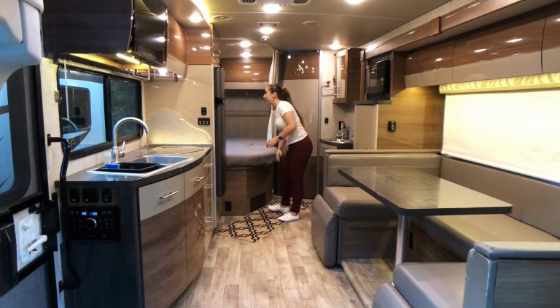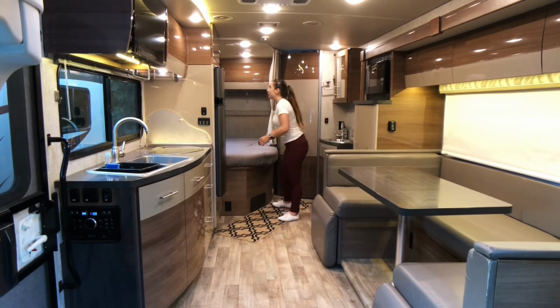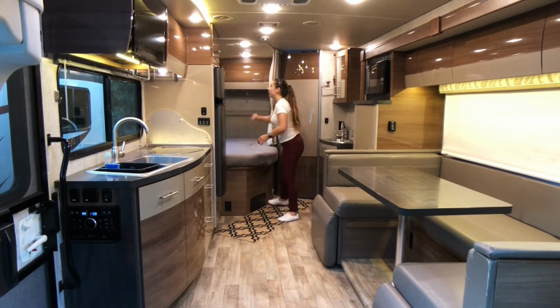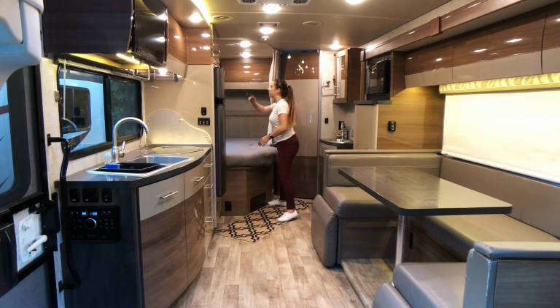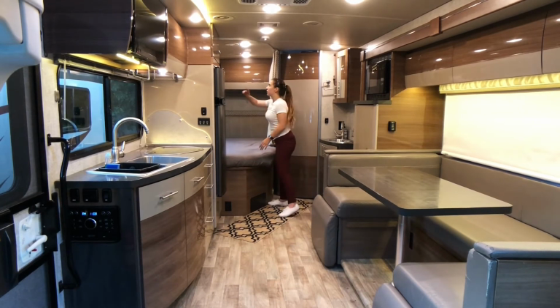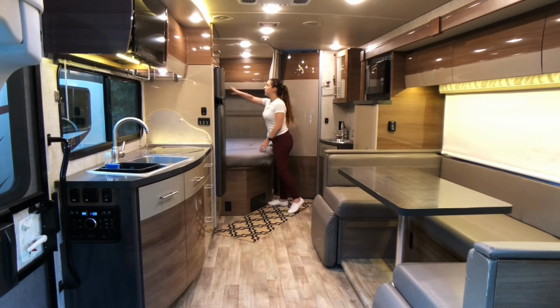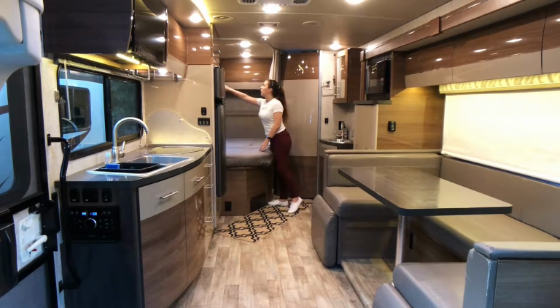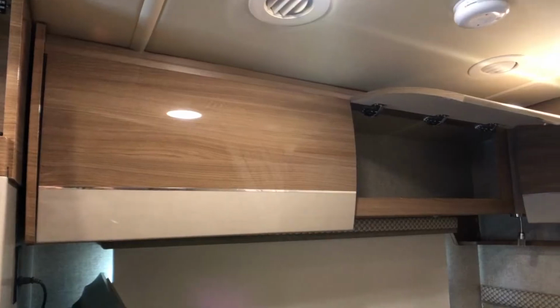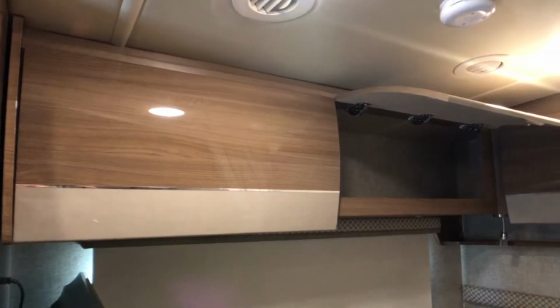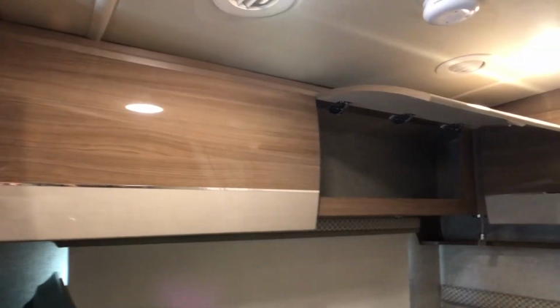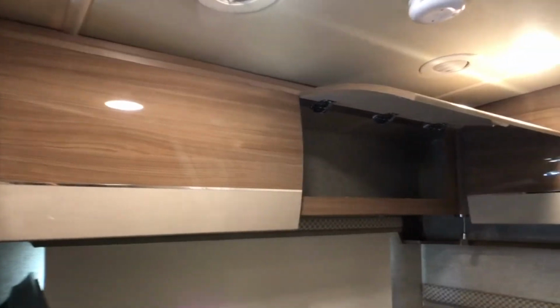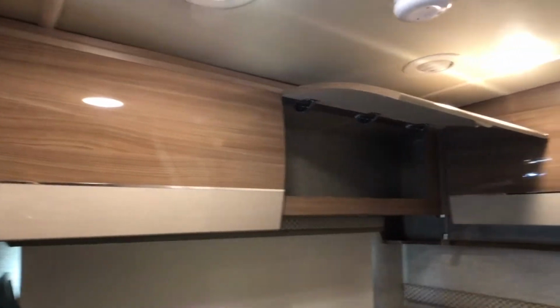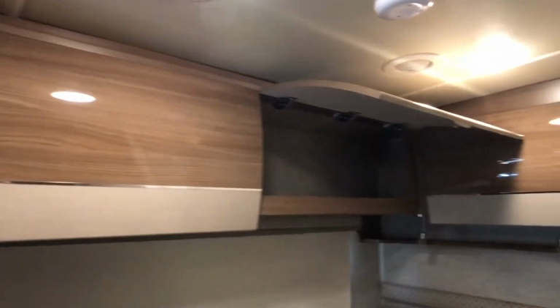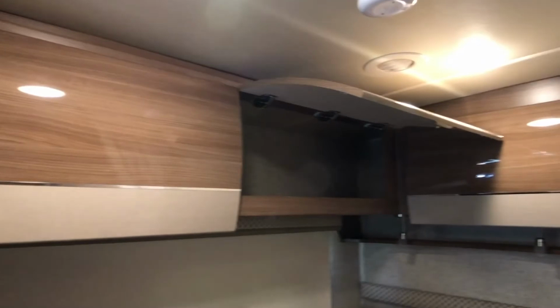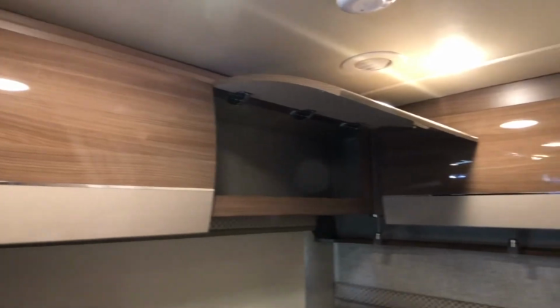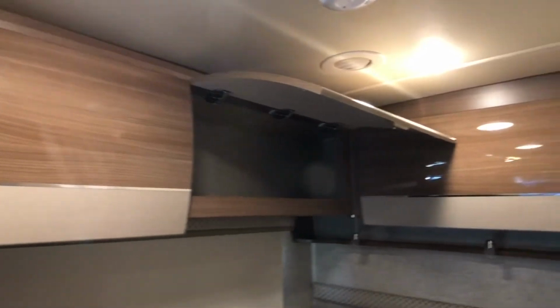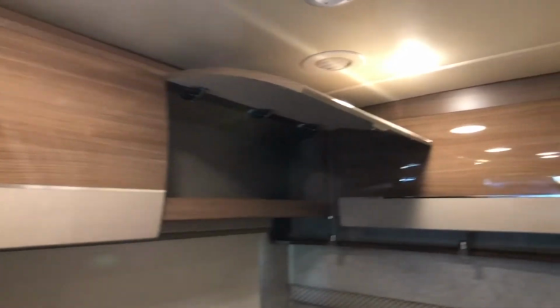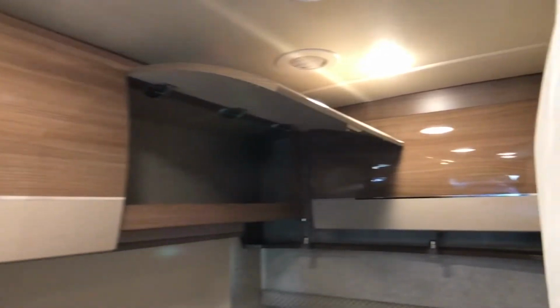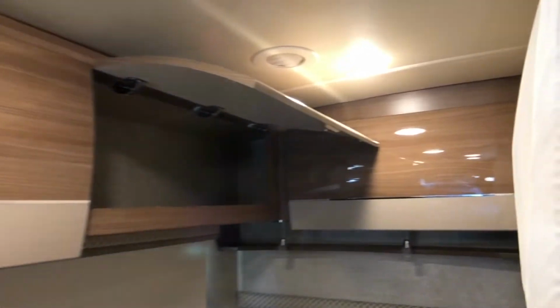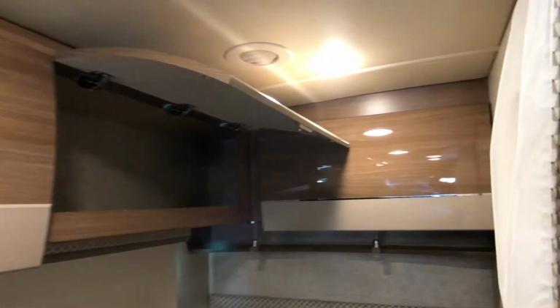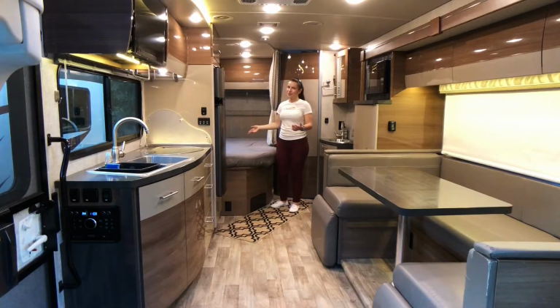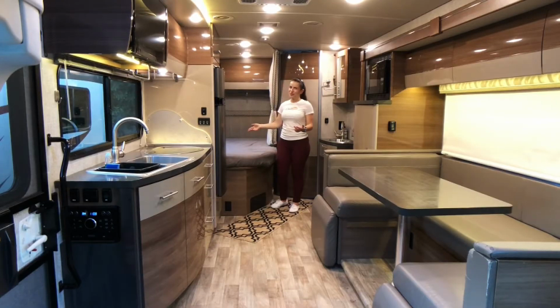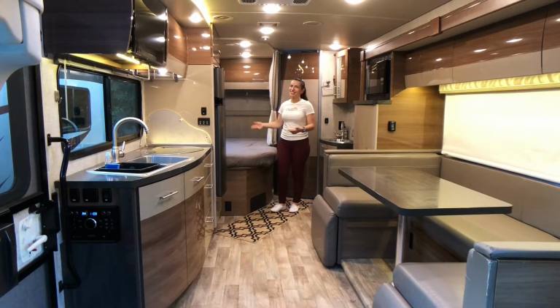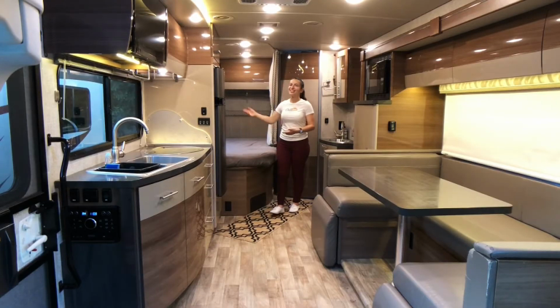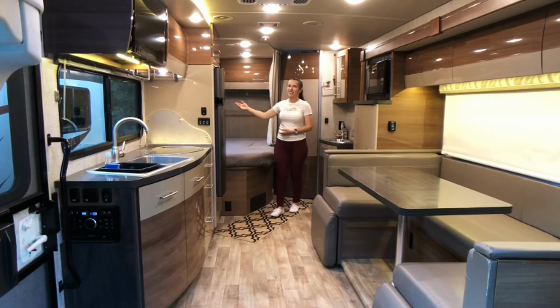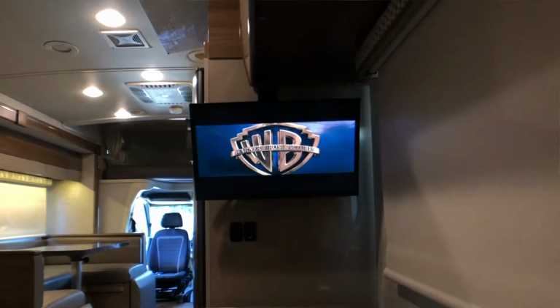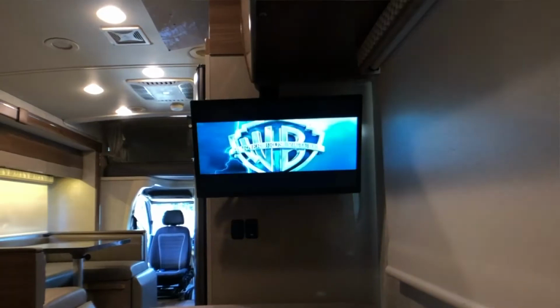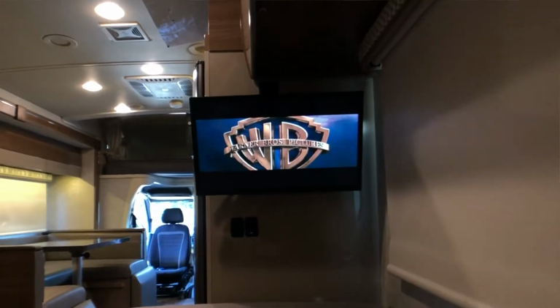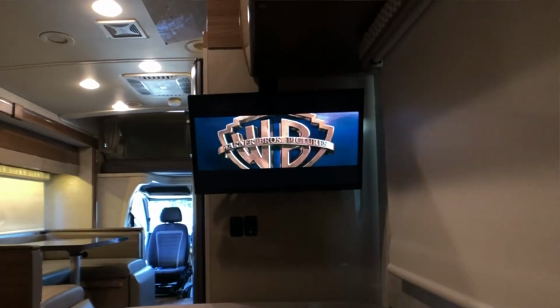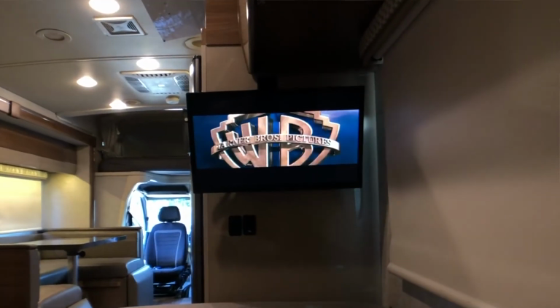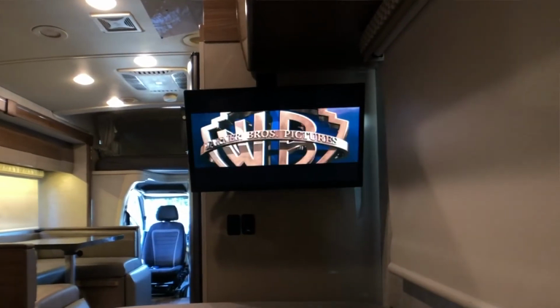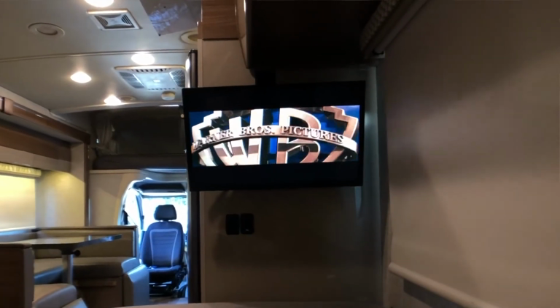There's more storage all along here, and of course there's a TV bag here as well.